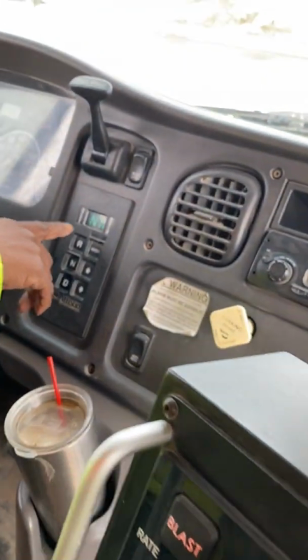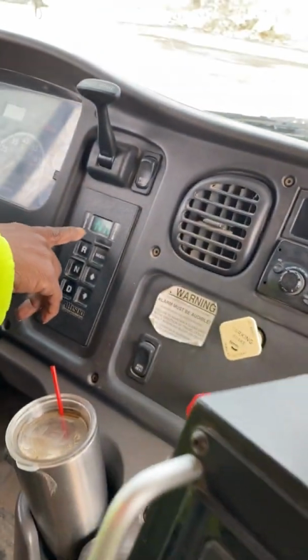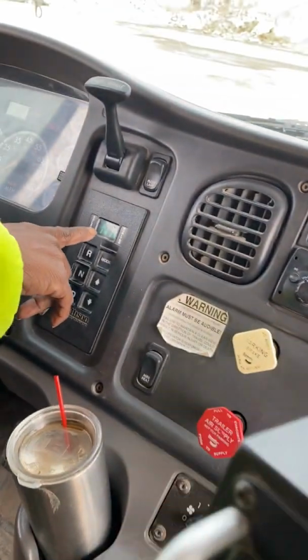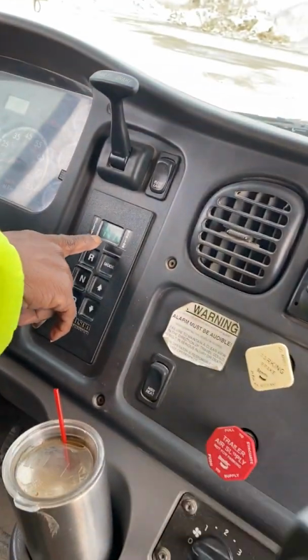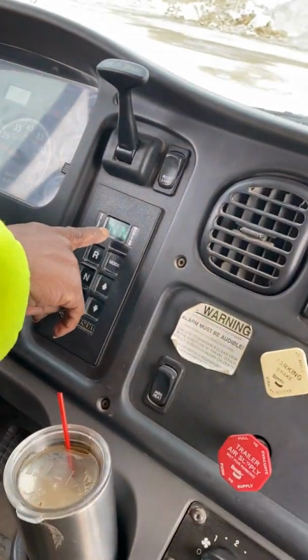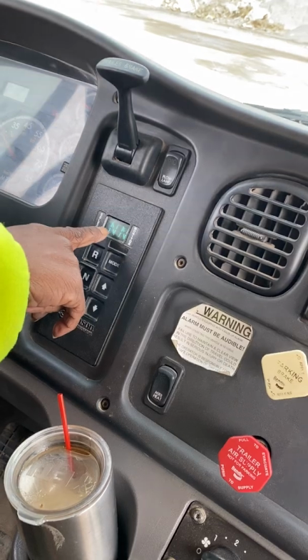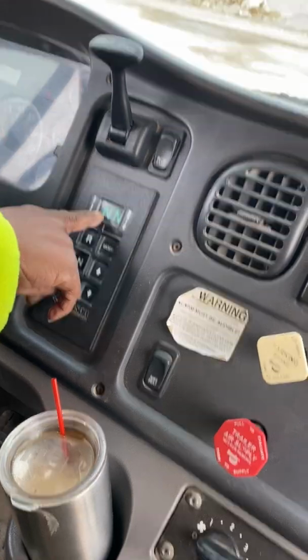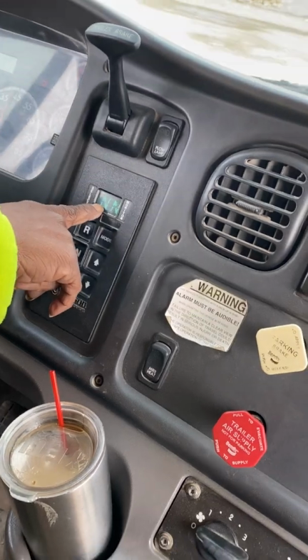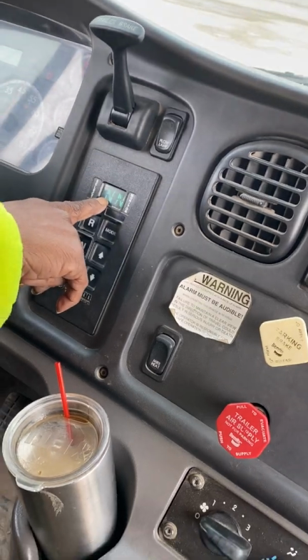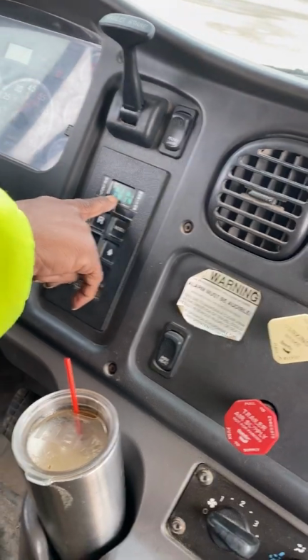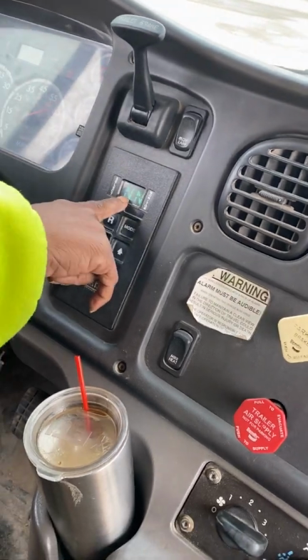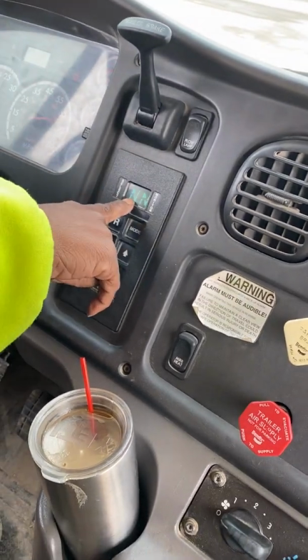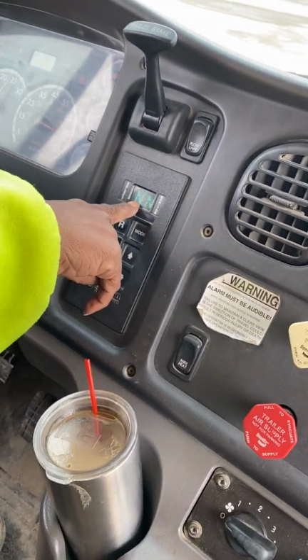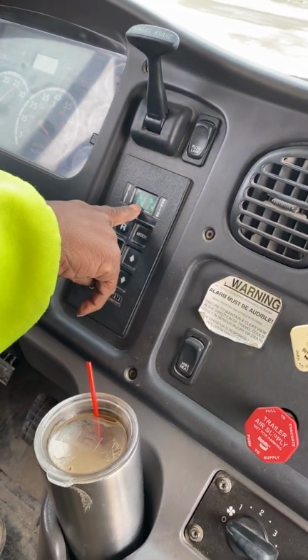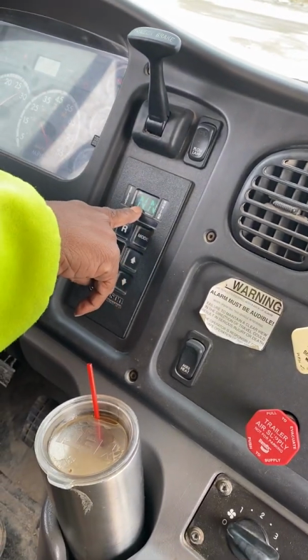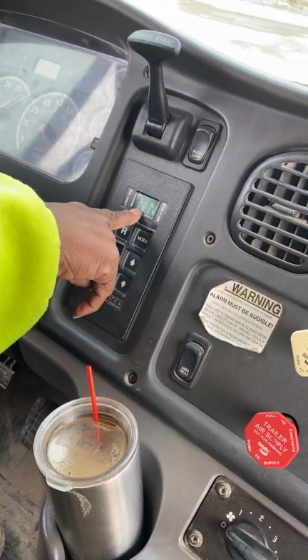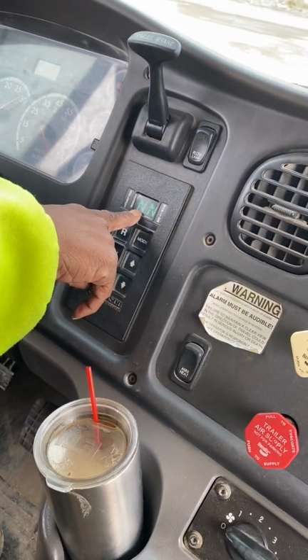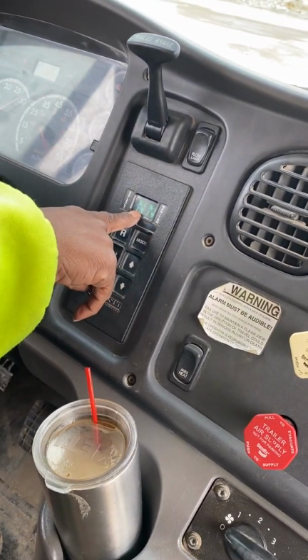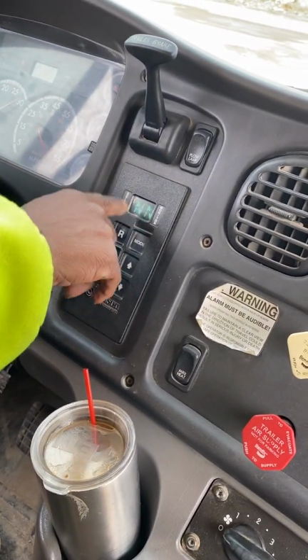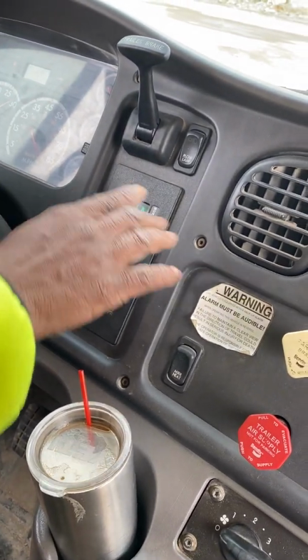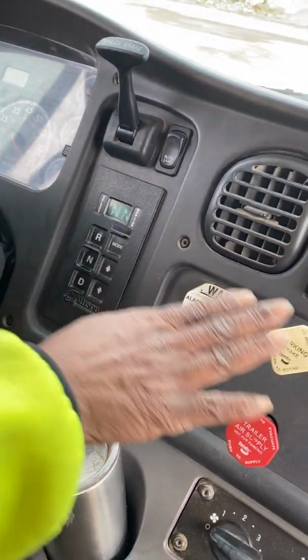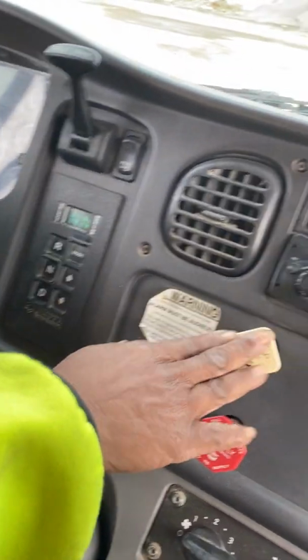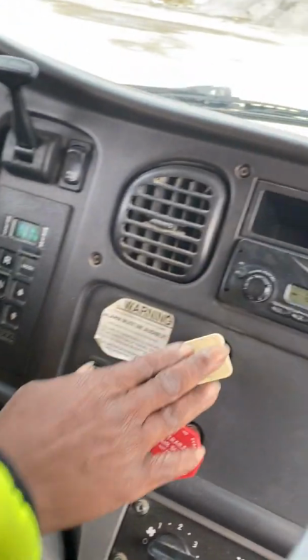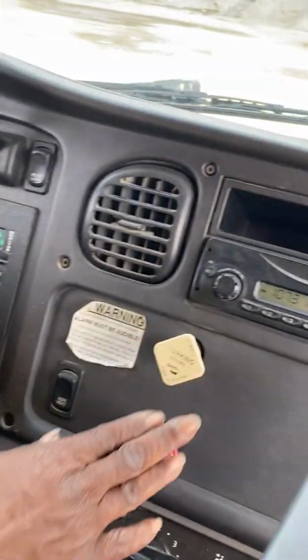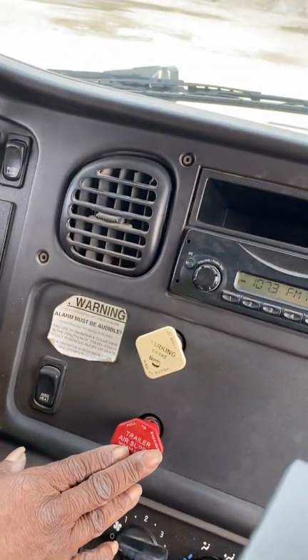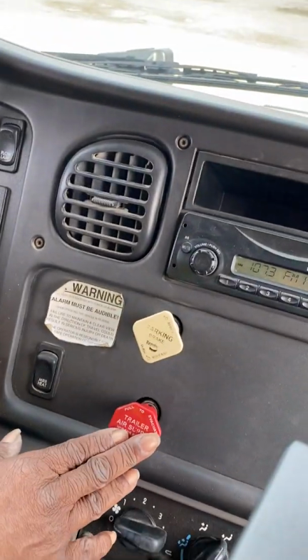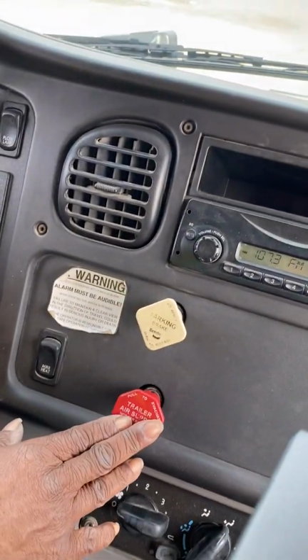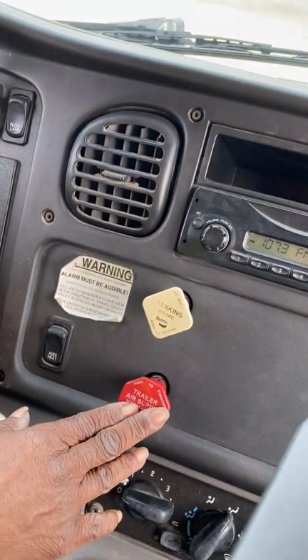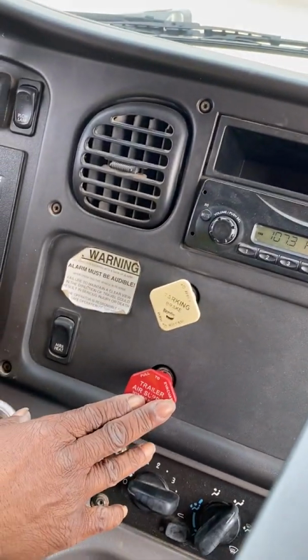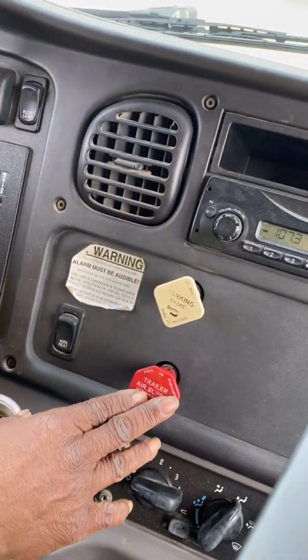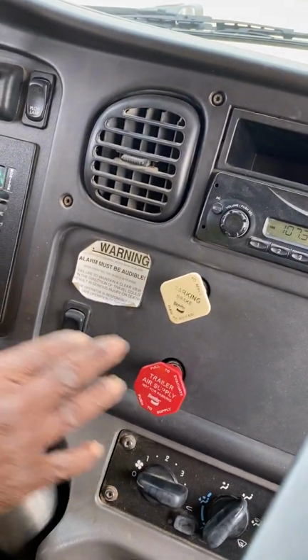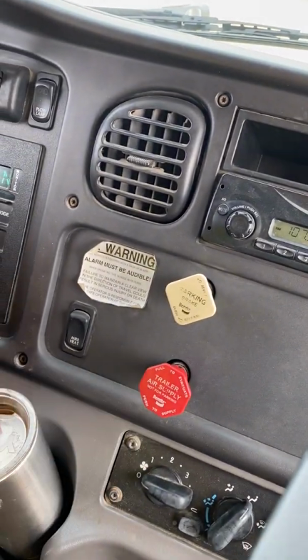I turn my key so that I can see that my truck is in neutral and my brakes are applied.